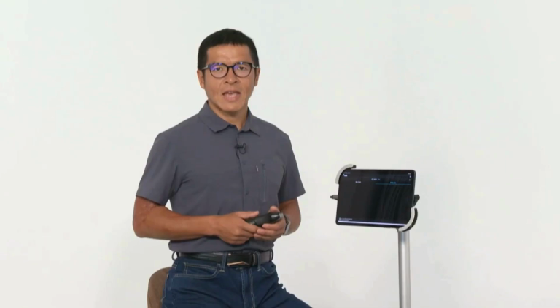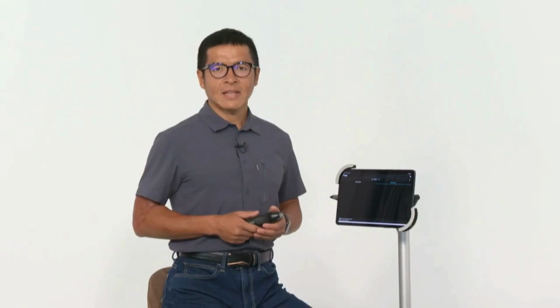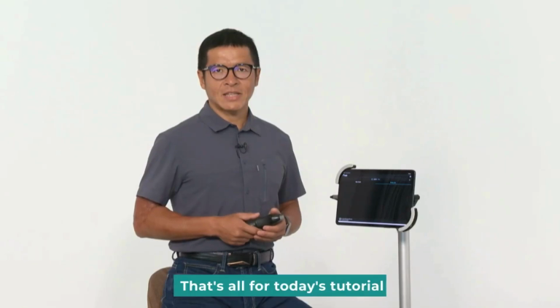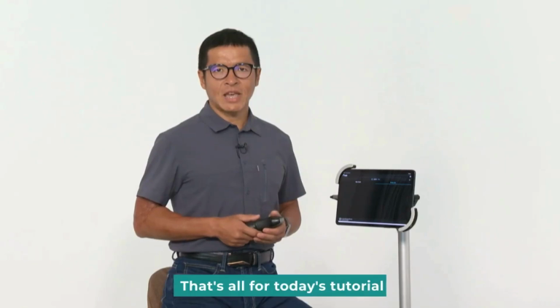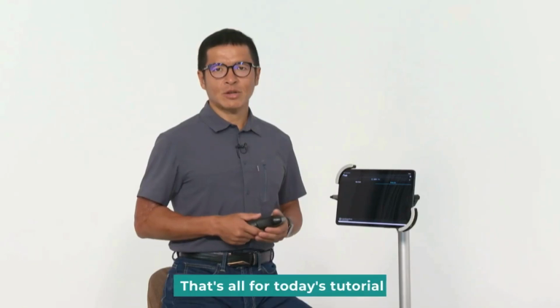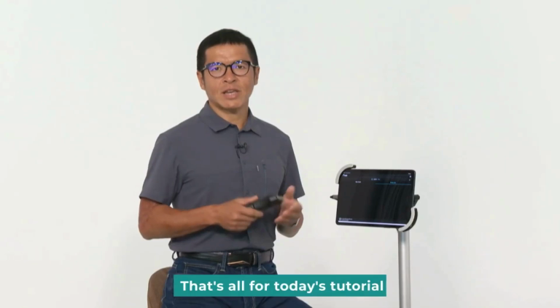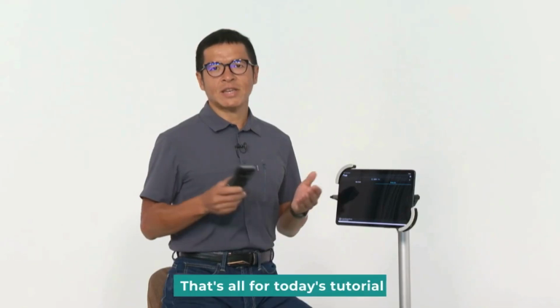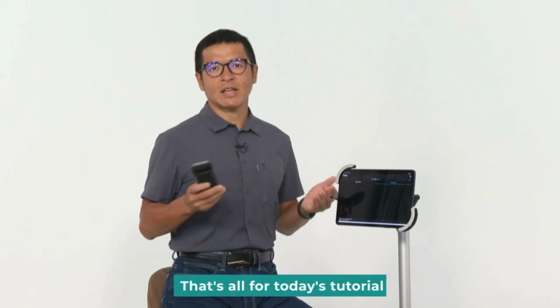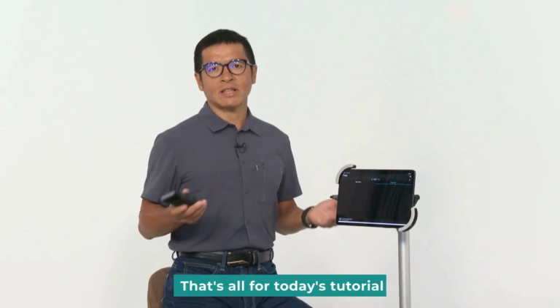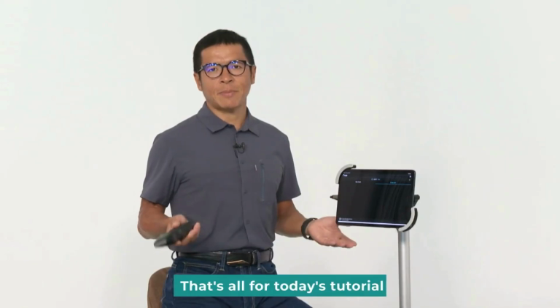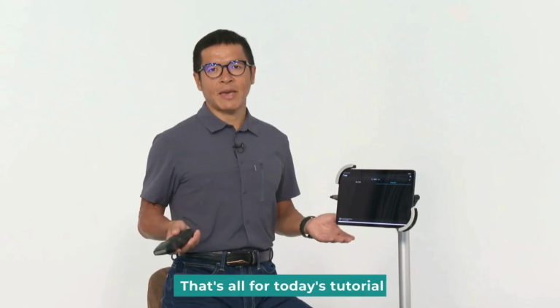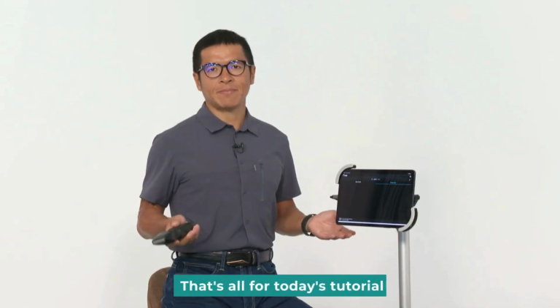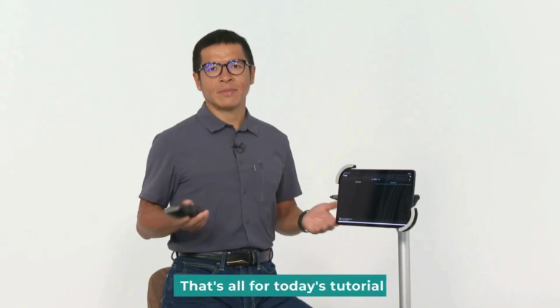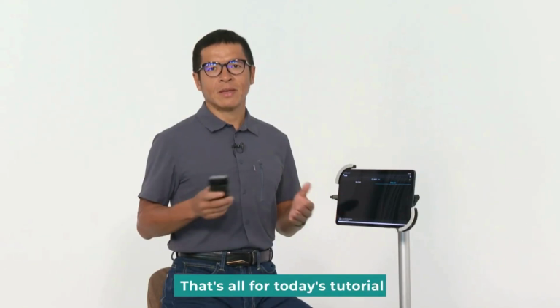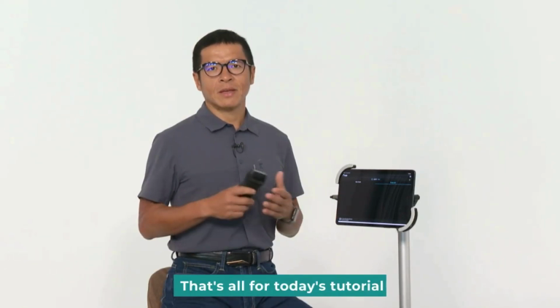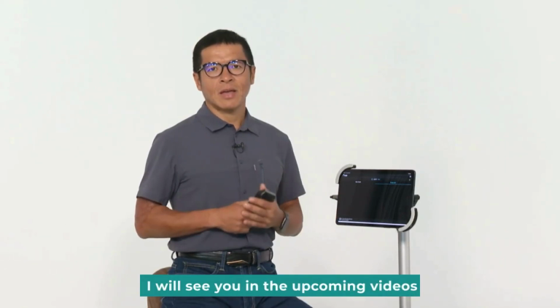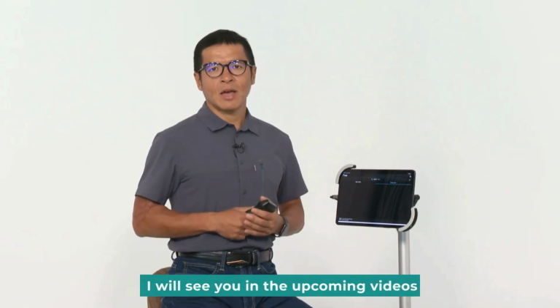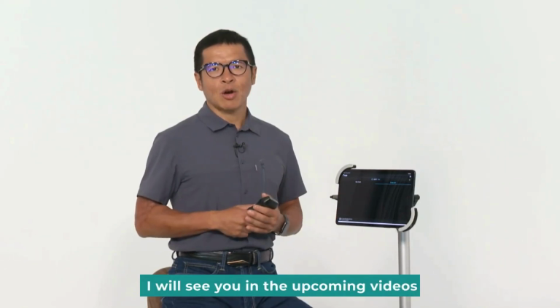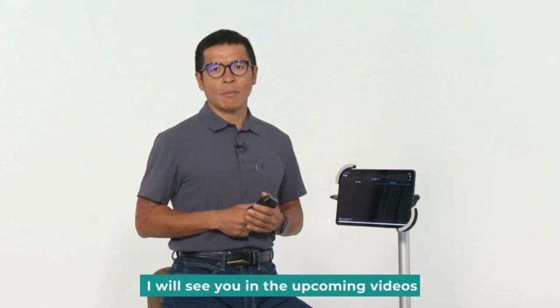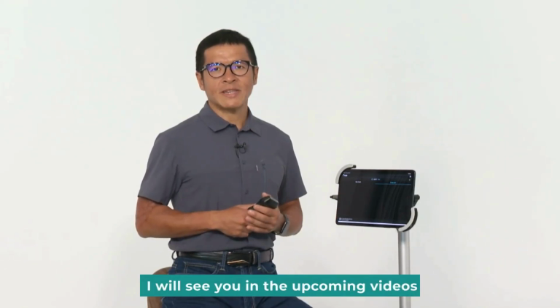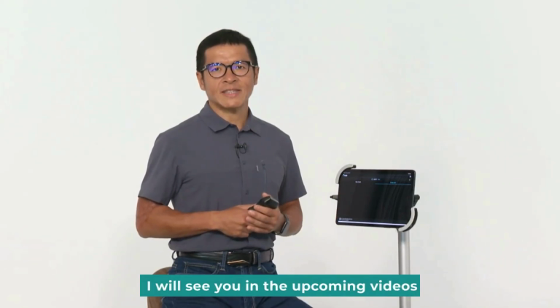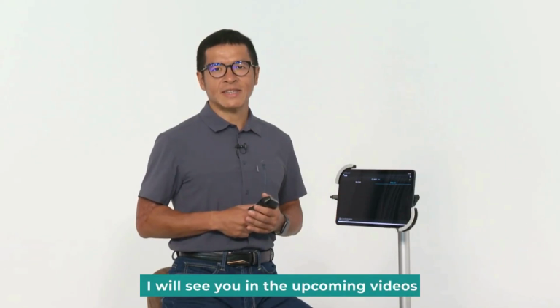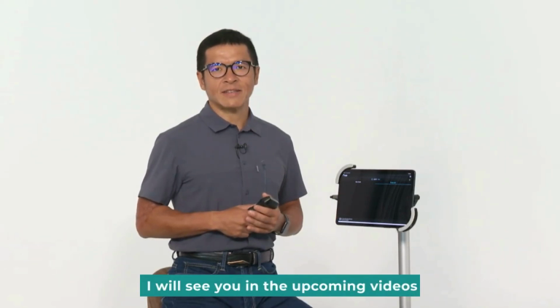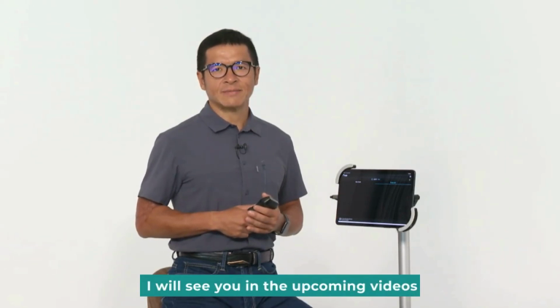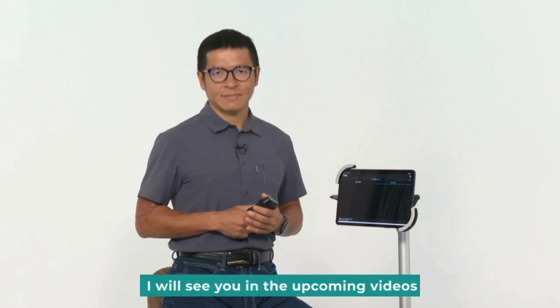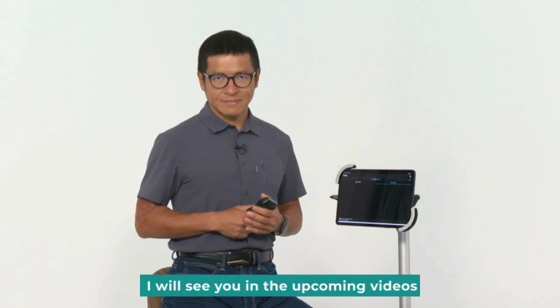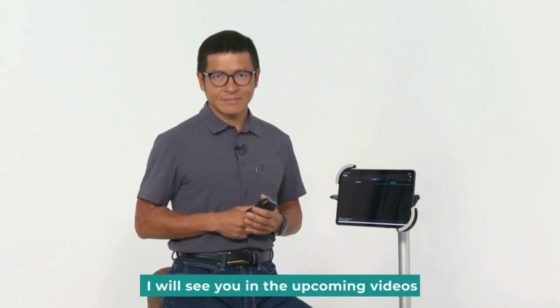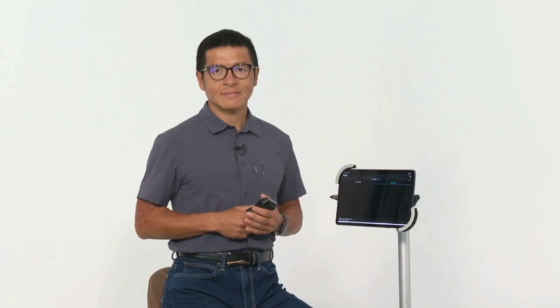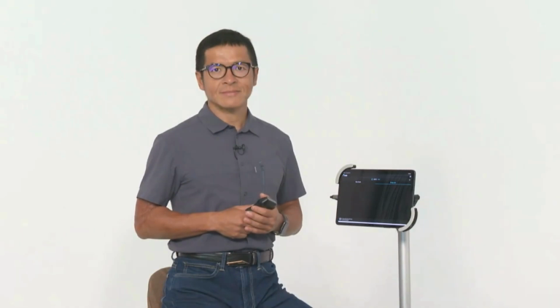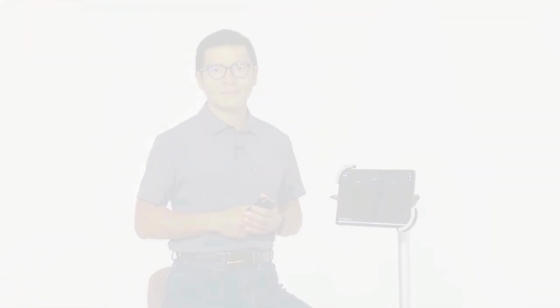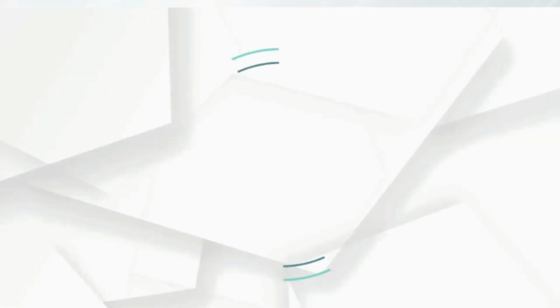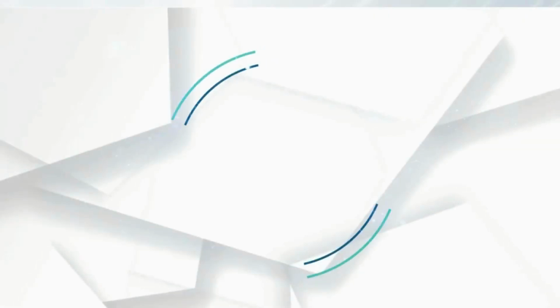That's all for today's tutorial. I will see you in the upcoming videos. Bye.